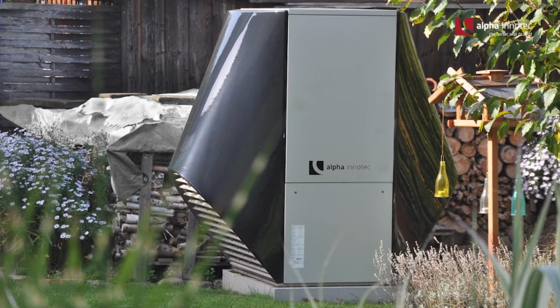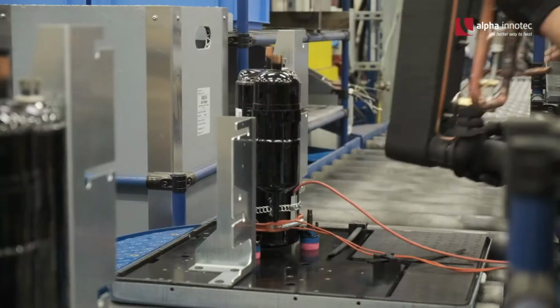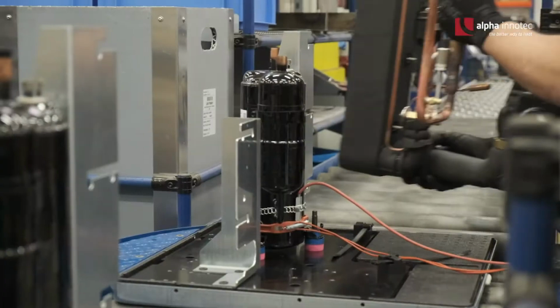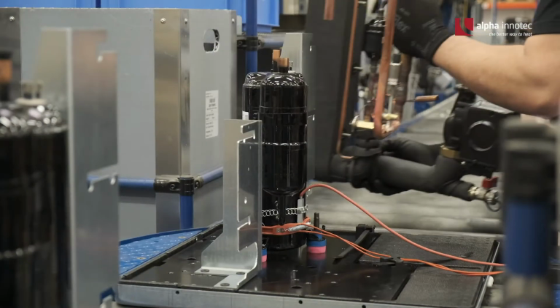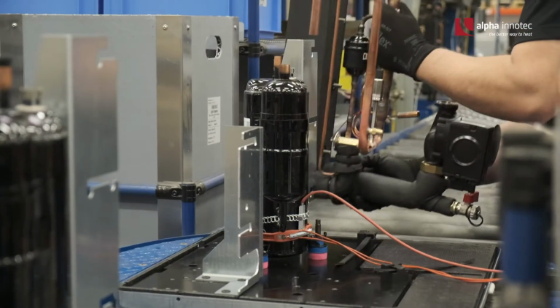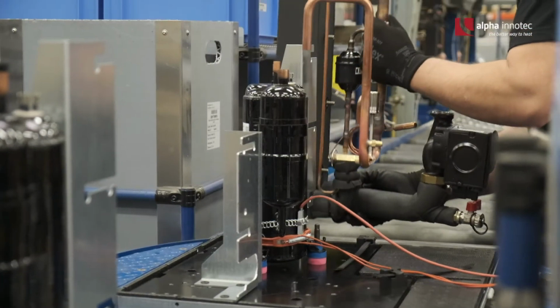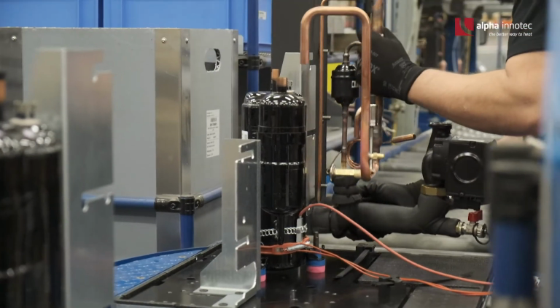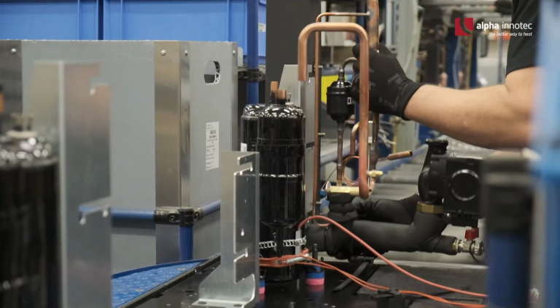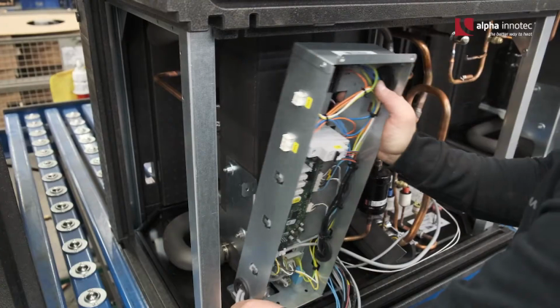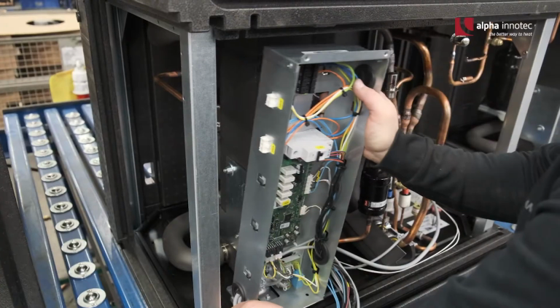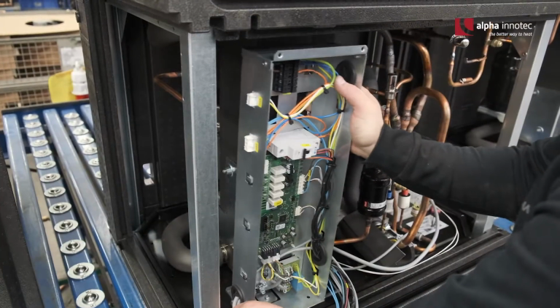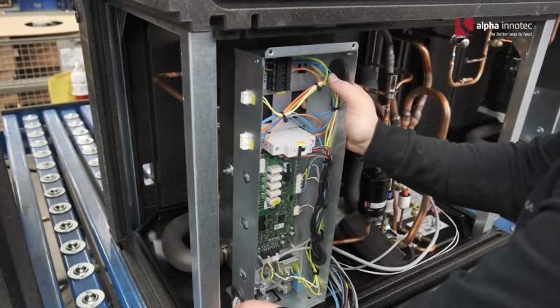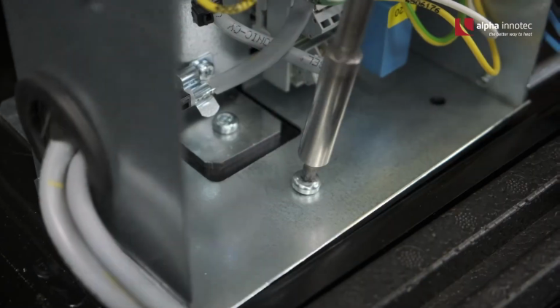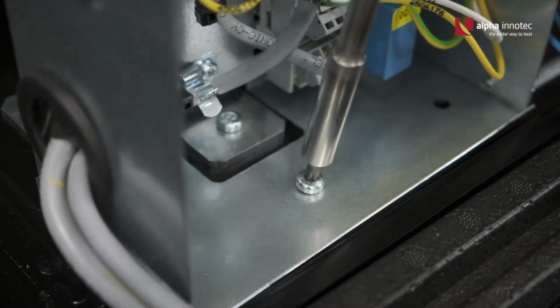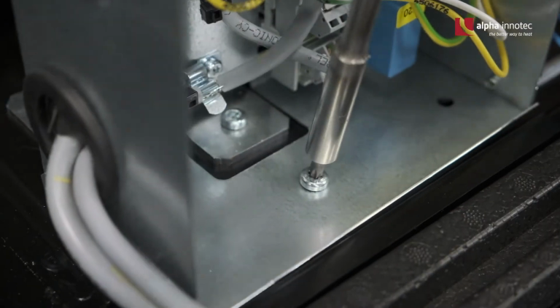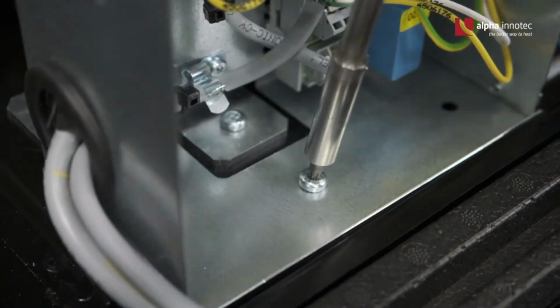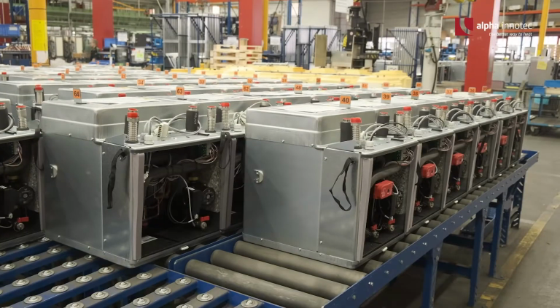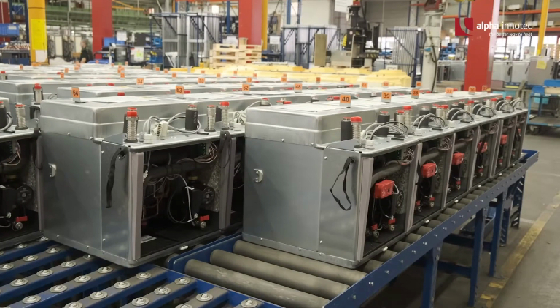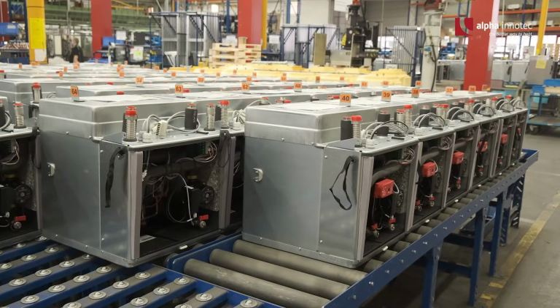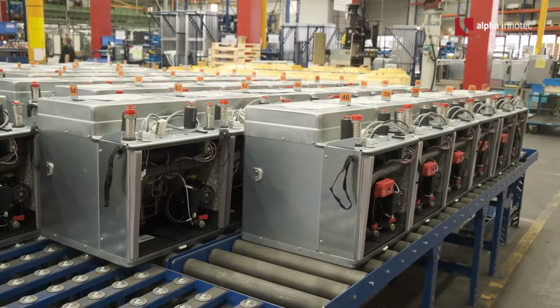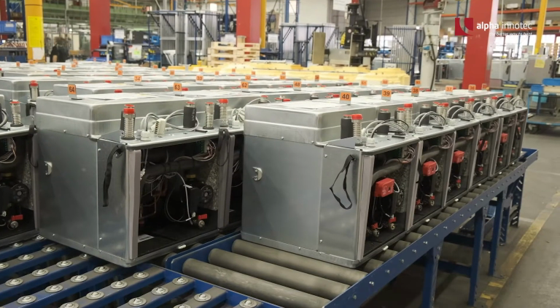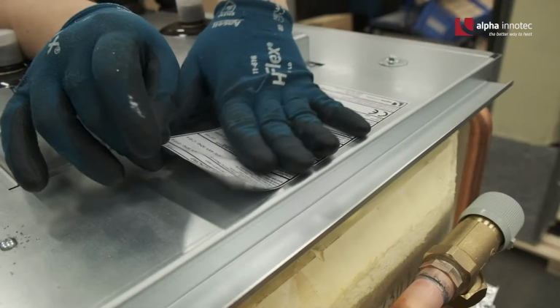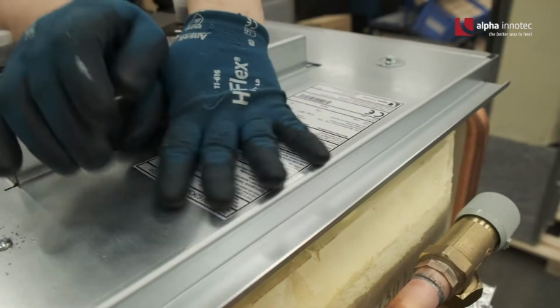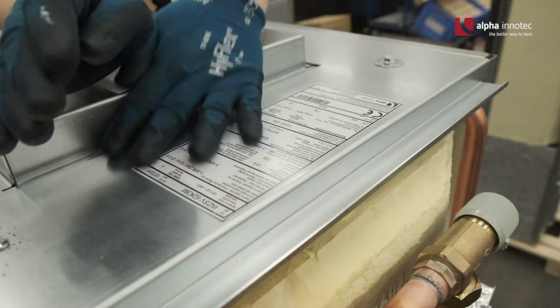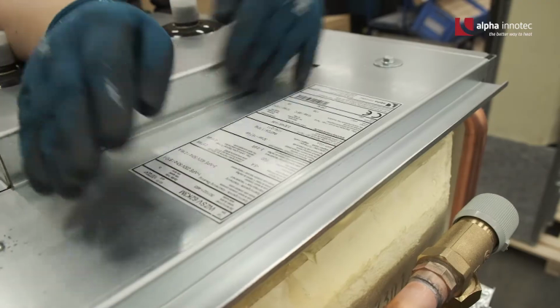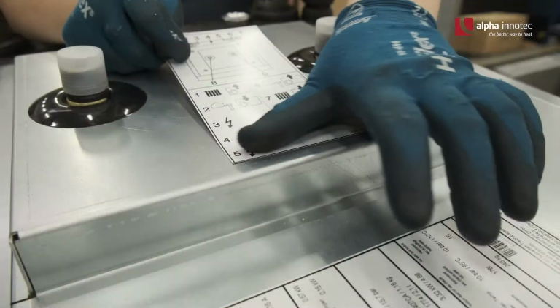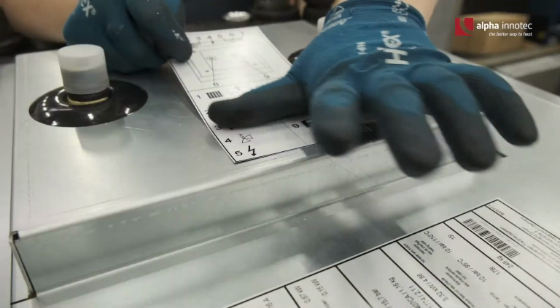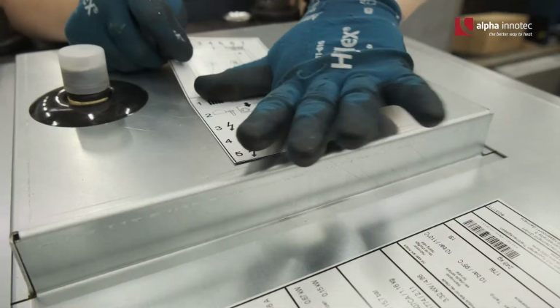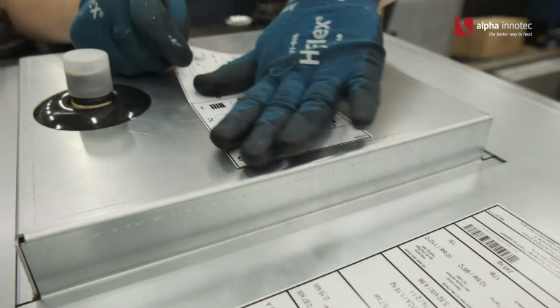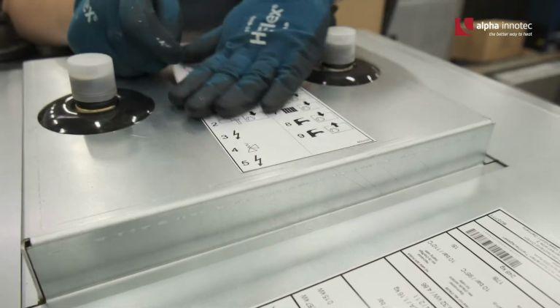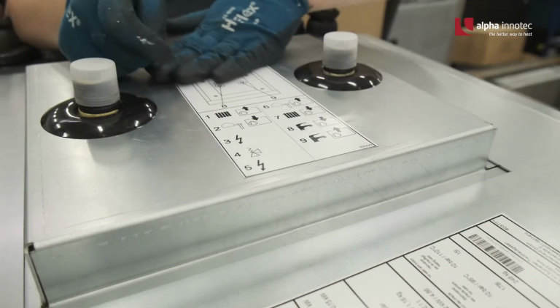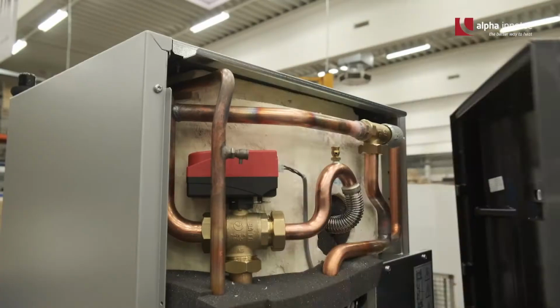They are independent of fossil fuels, energy efficient and thus not only ecologically but also economically sustainable.